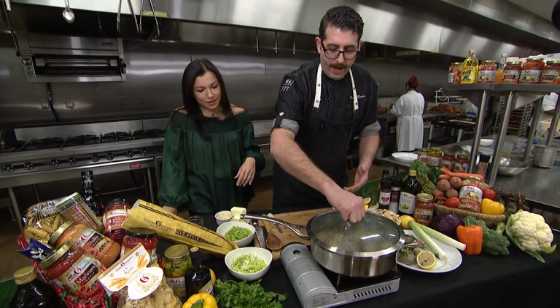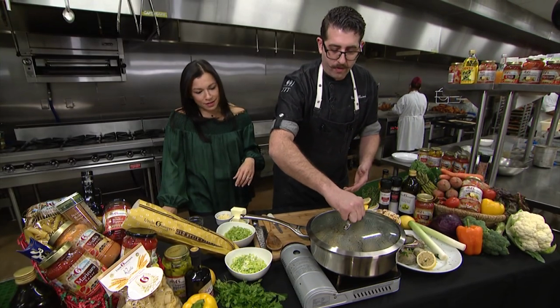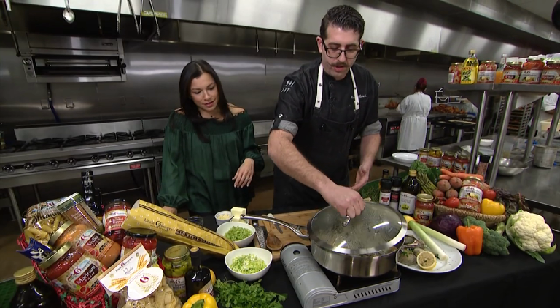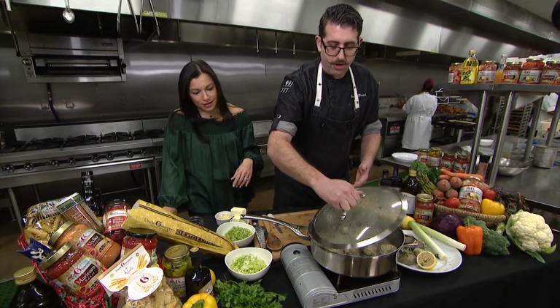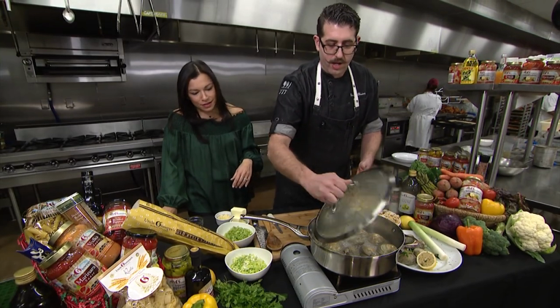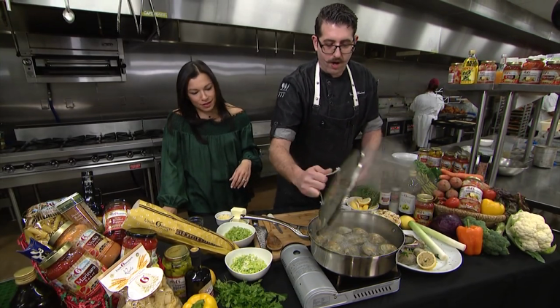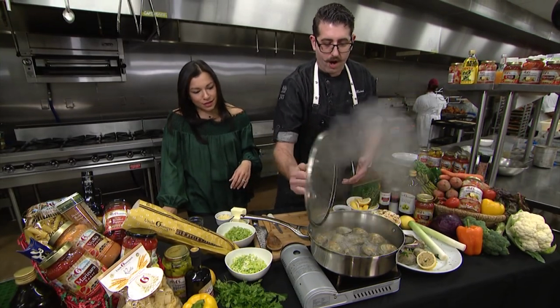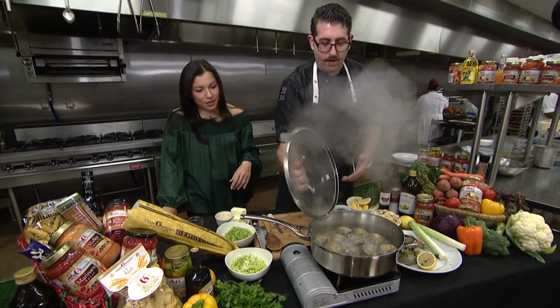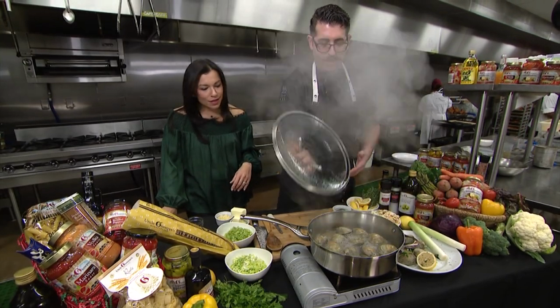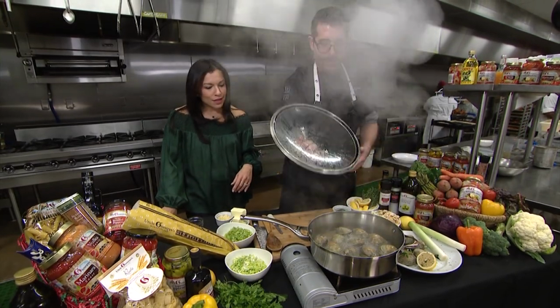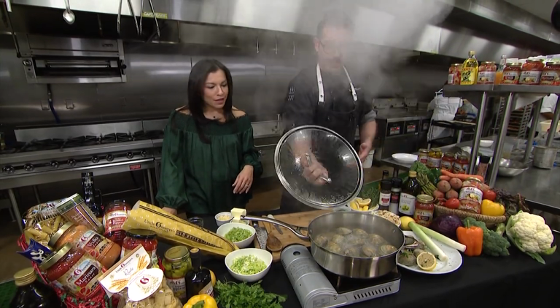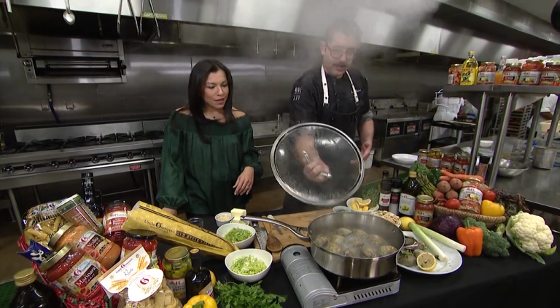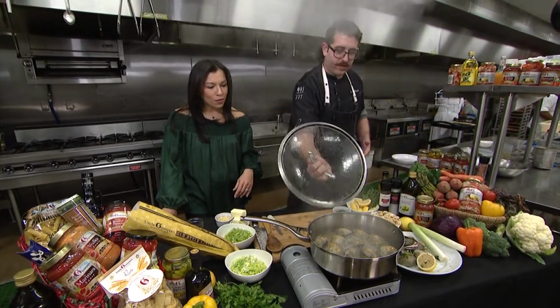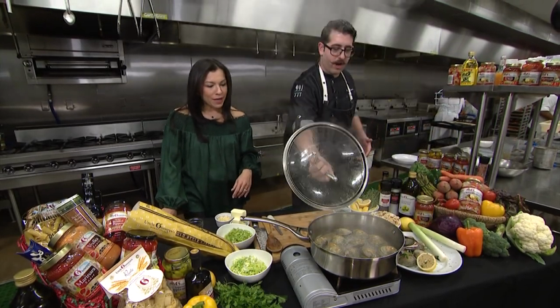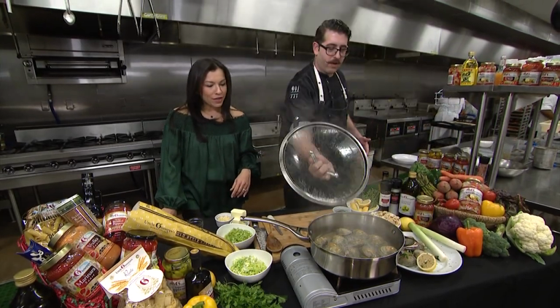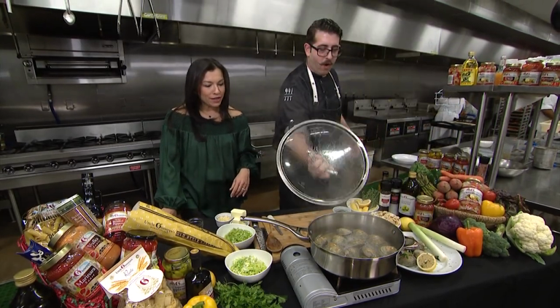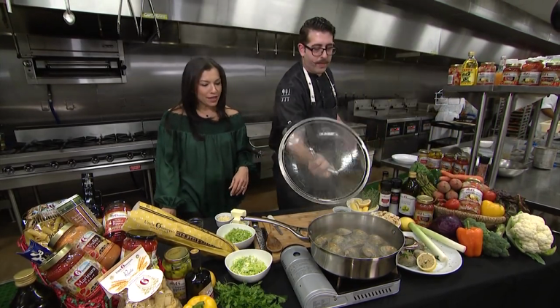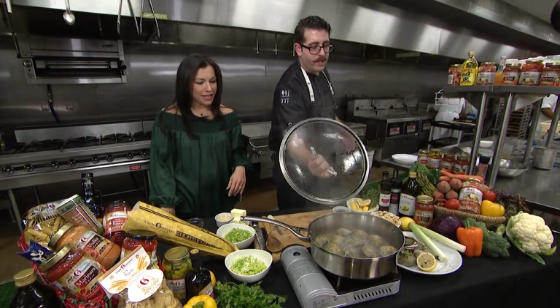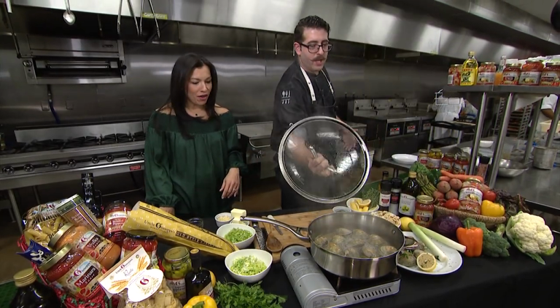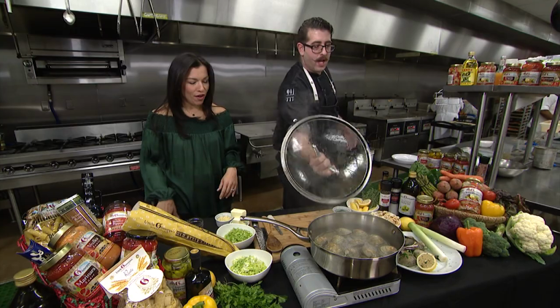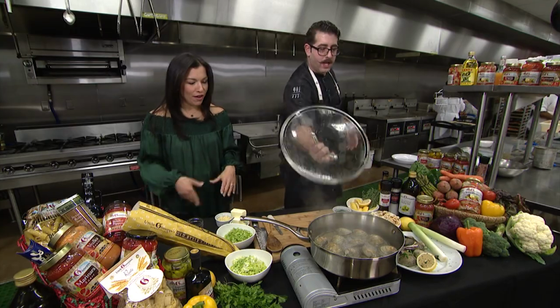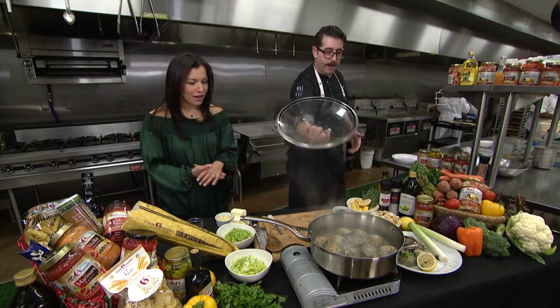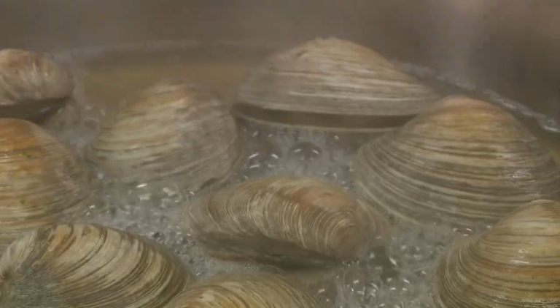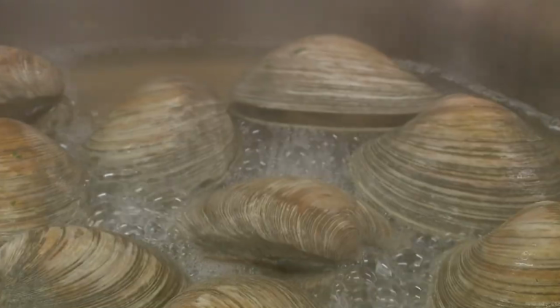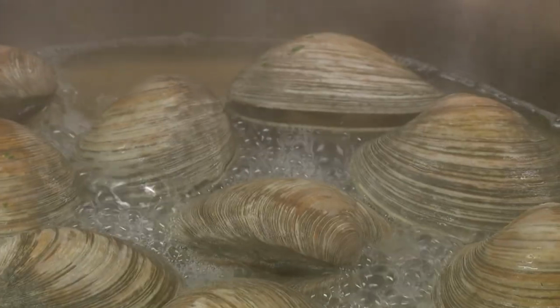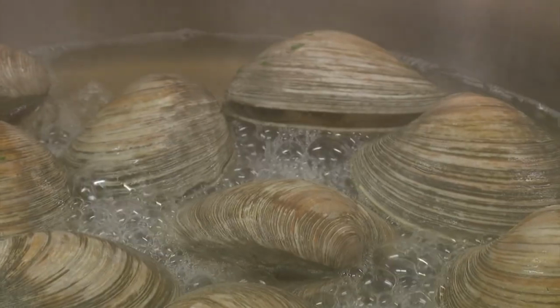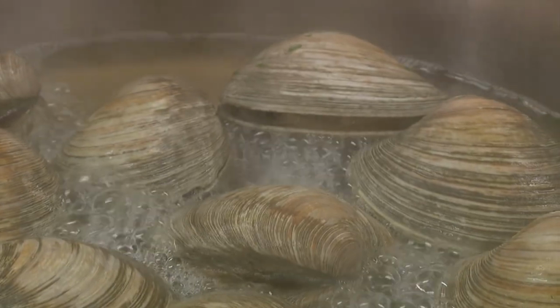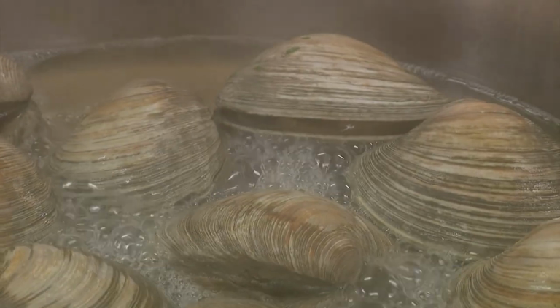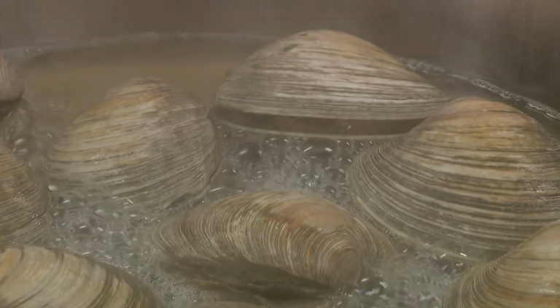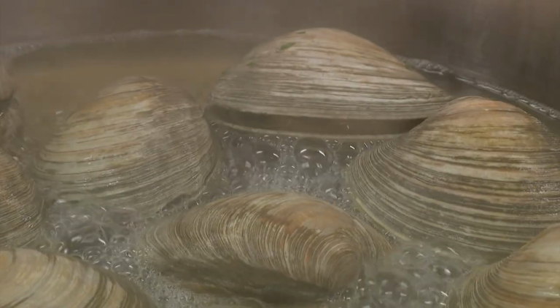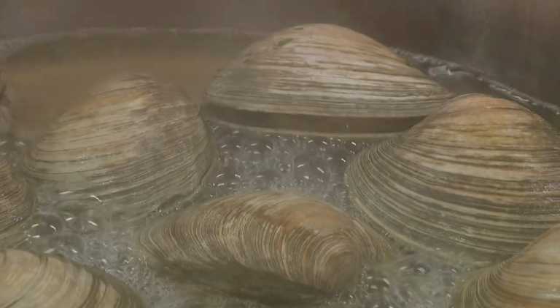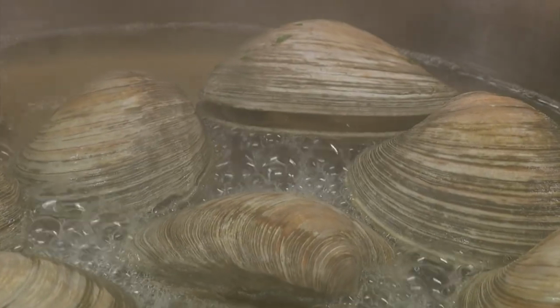The great reveal now, we're going to show you here. Look at that, they're starting to open. Oh my goodness, they are. They're moving around — they did the work for us.